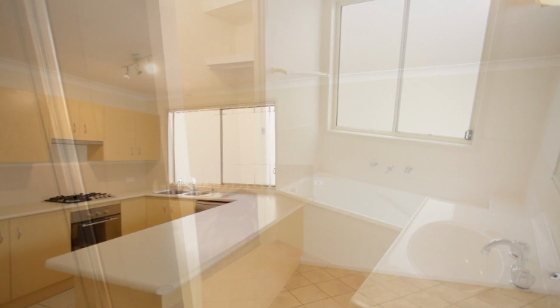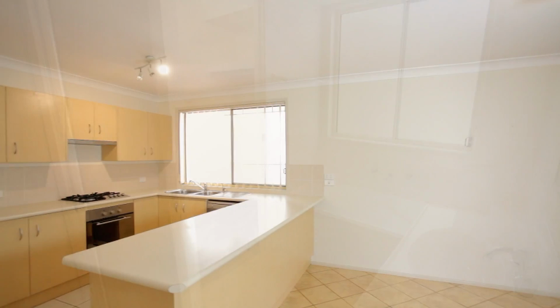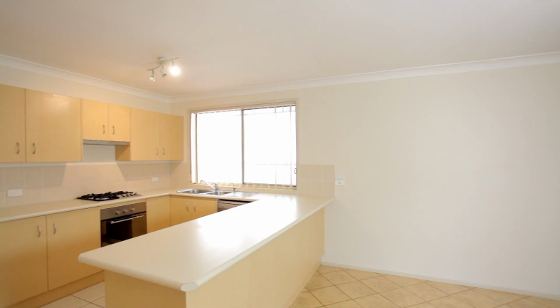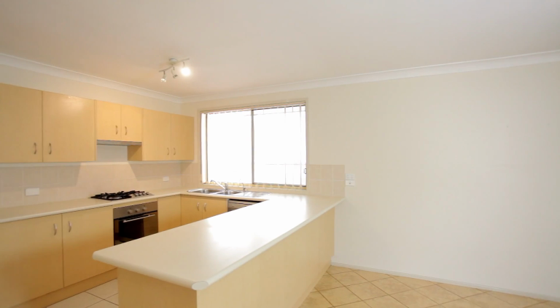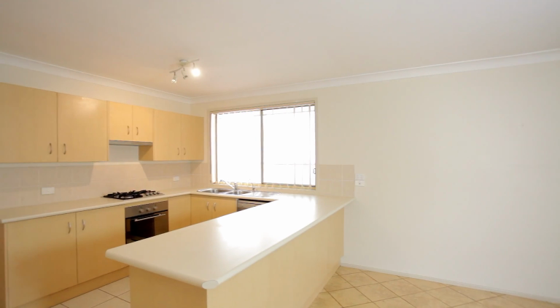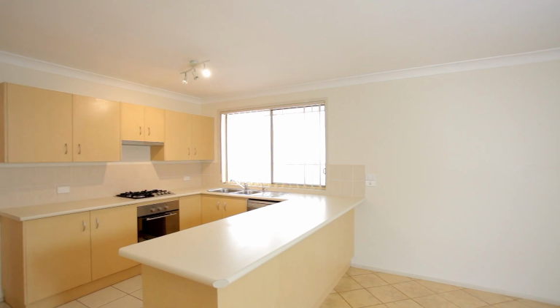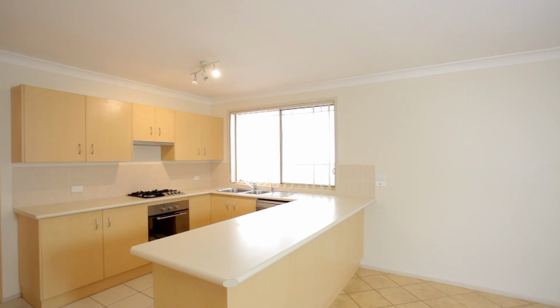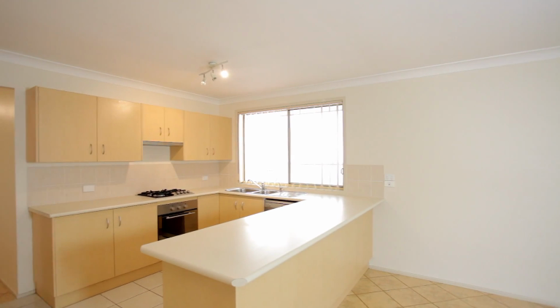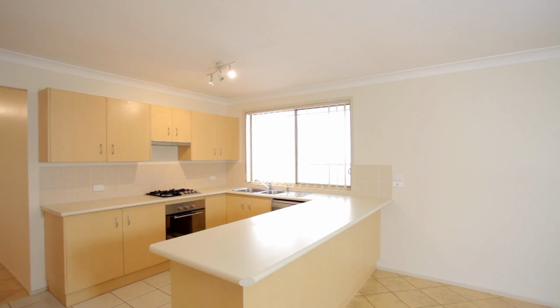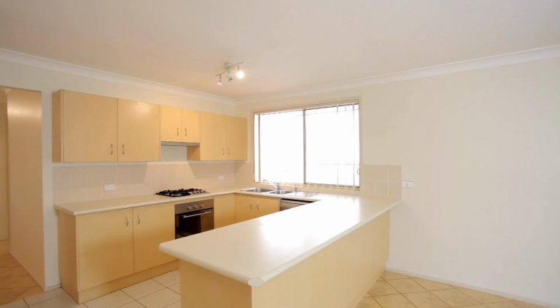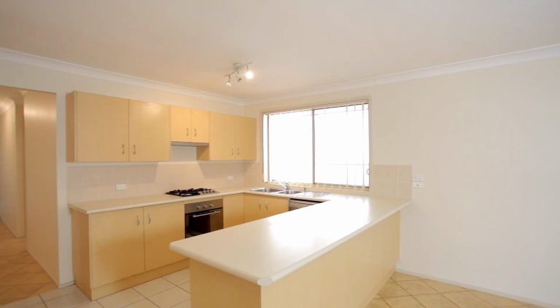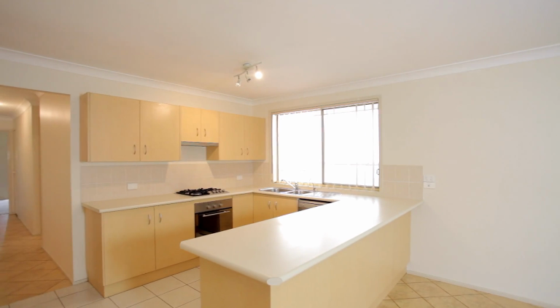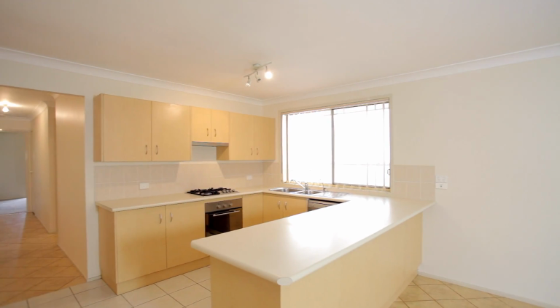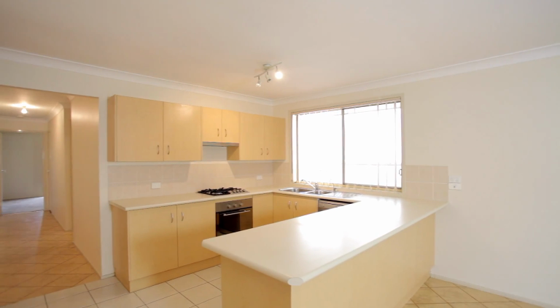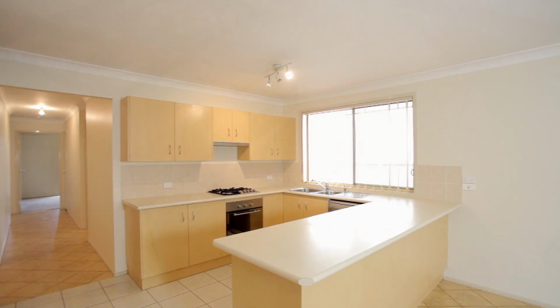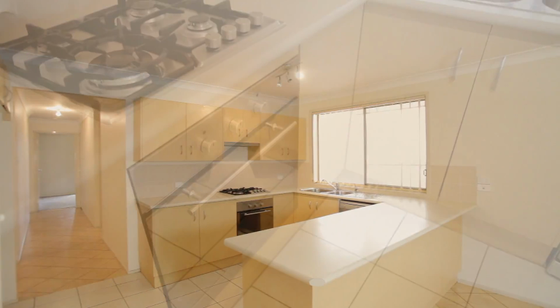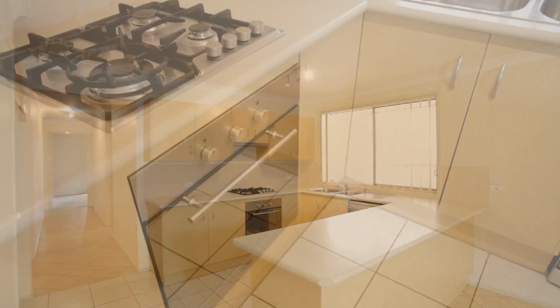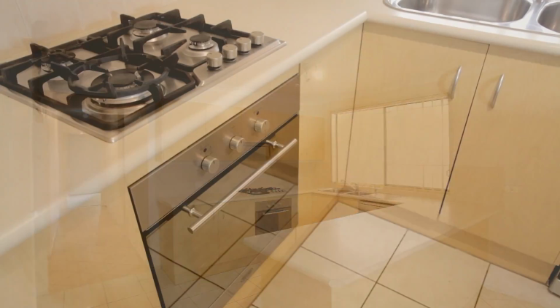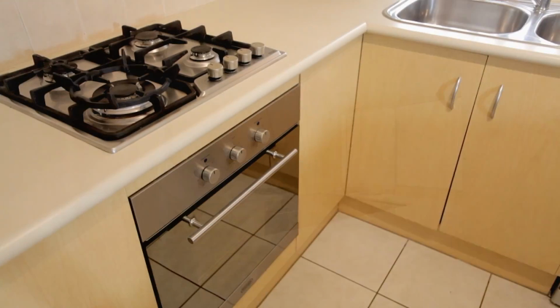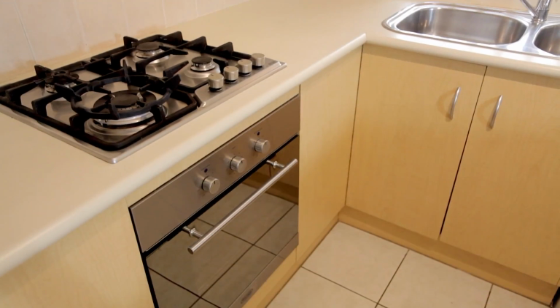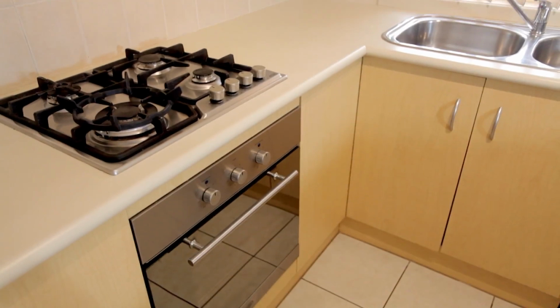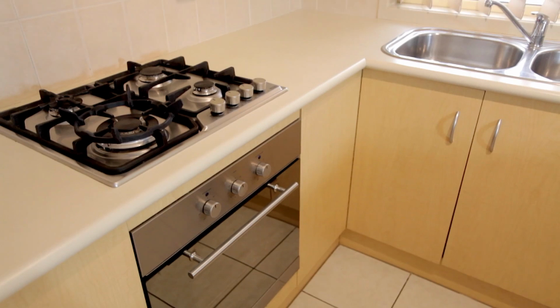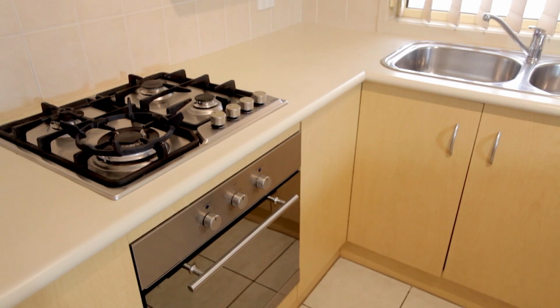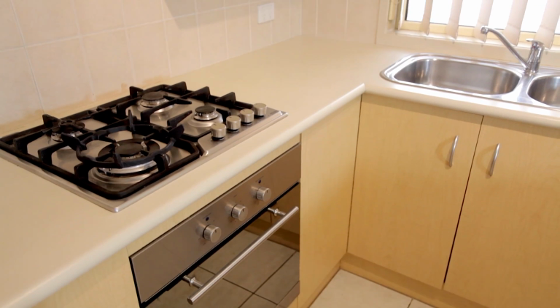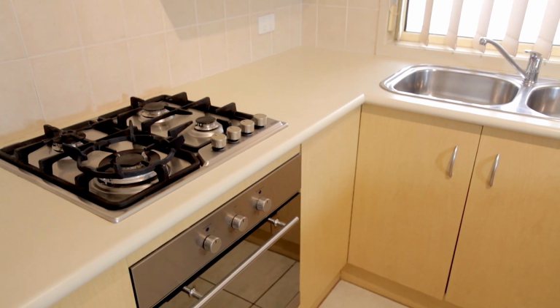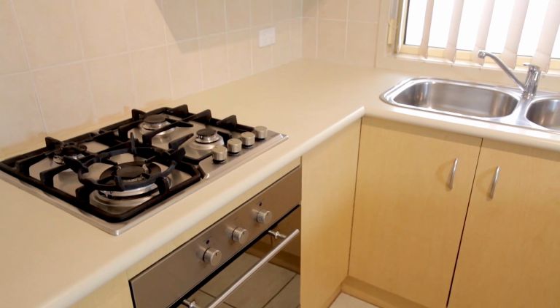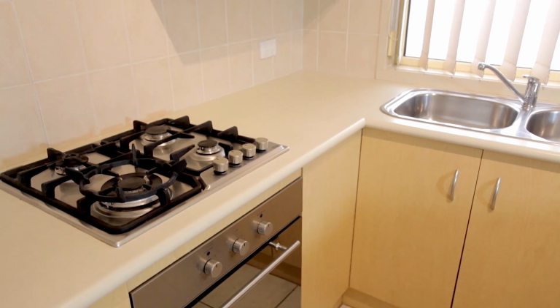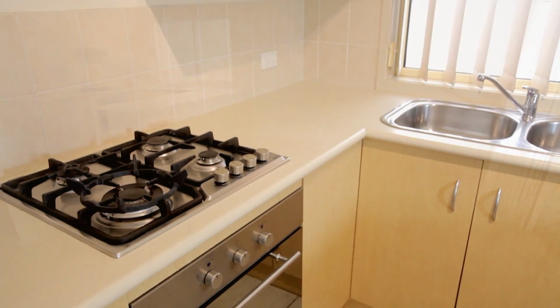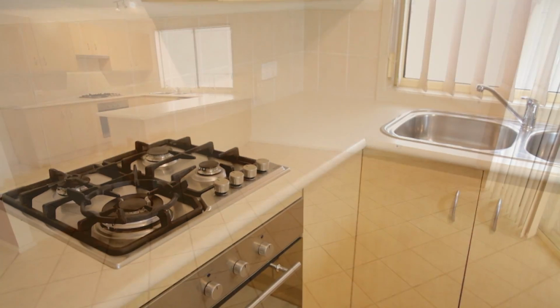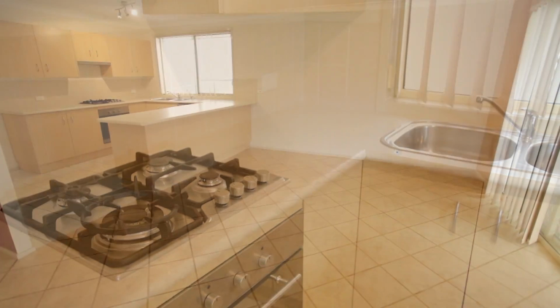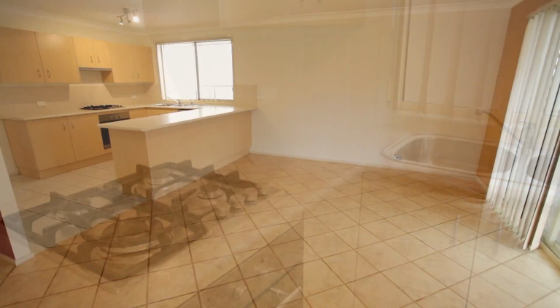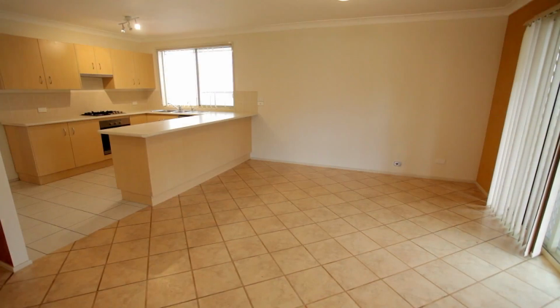The home's kitchen comes with an ample amount of cupboard space as well as gas cooking, and opens up to the large dining area.